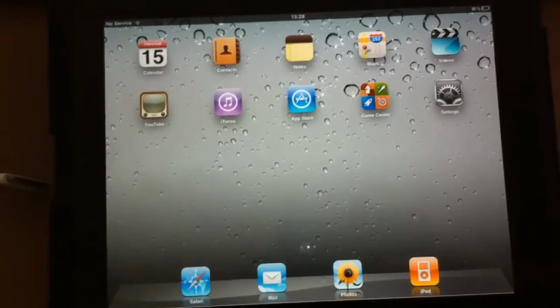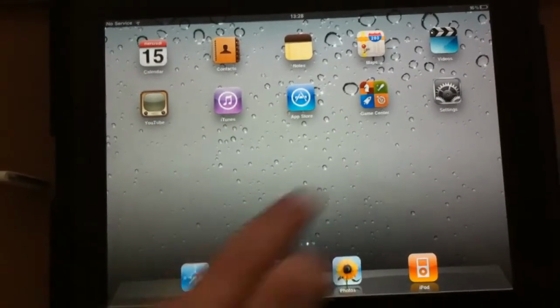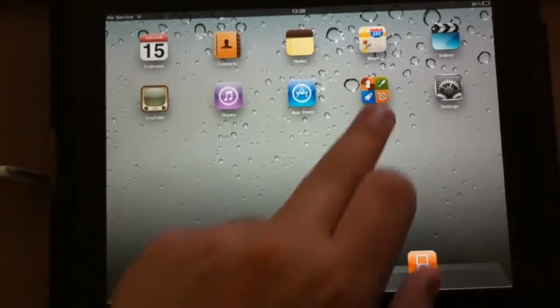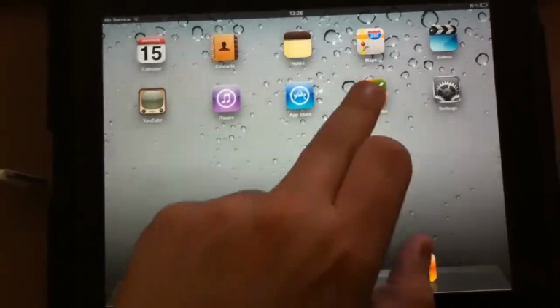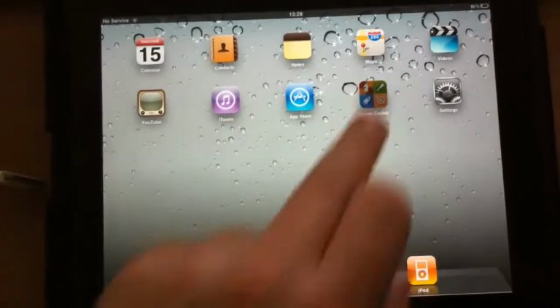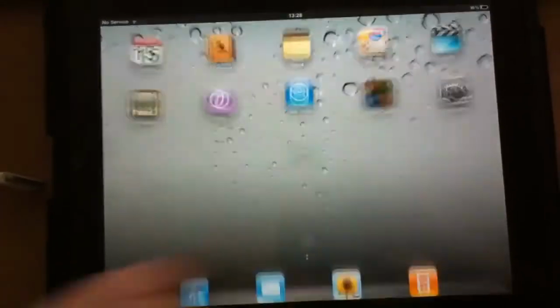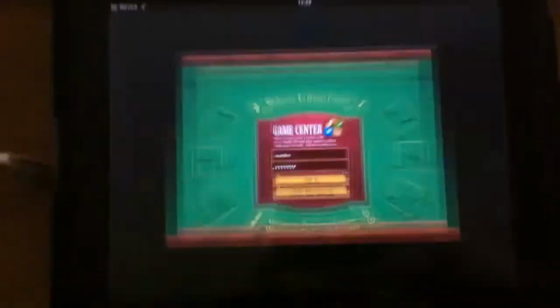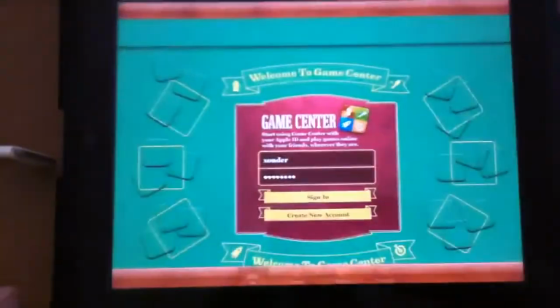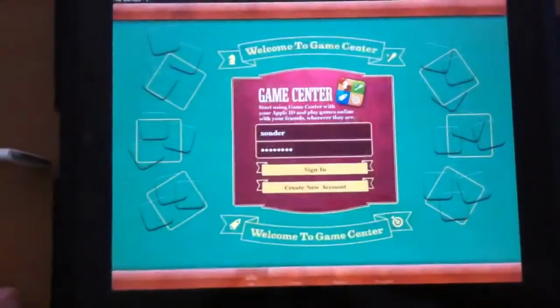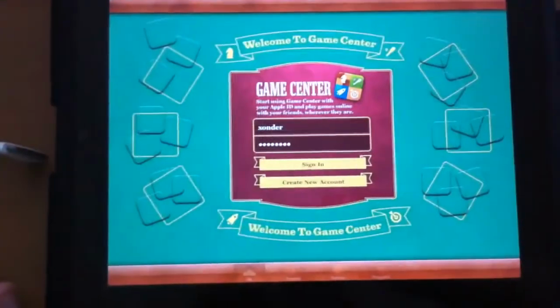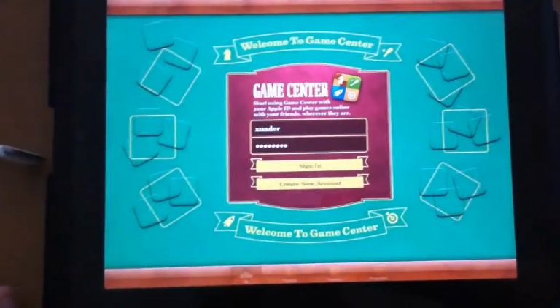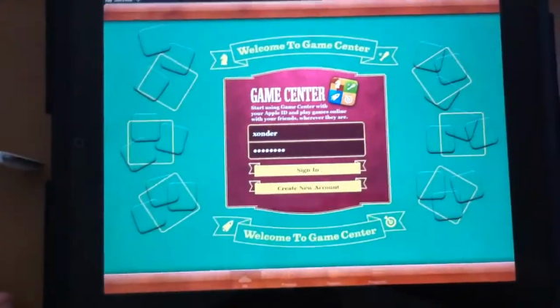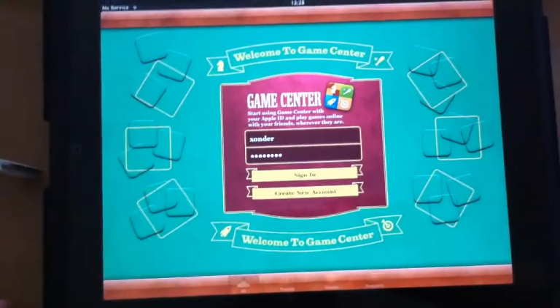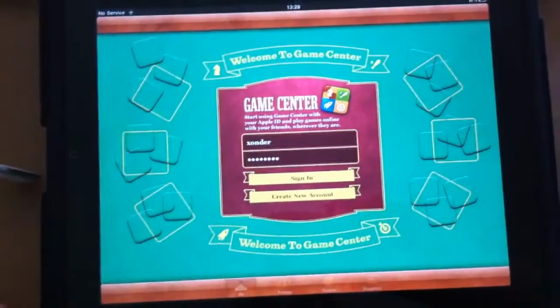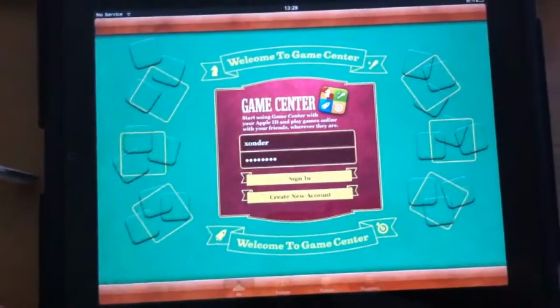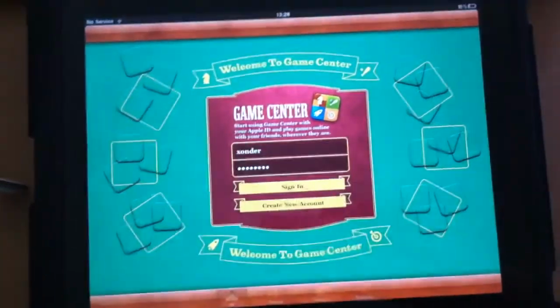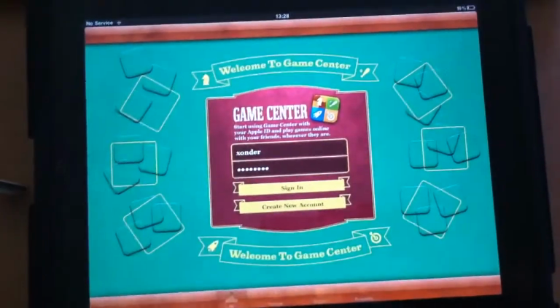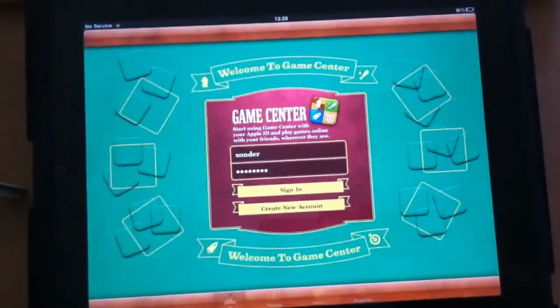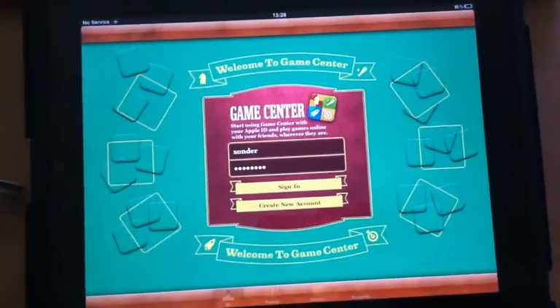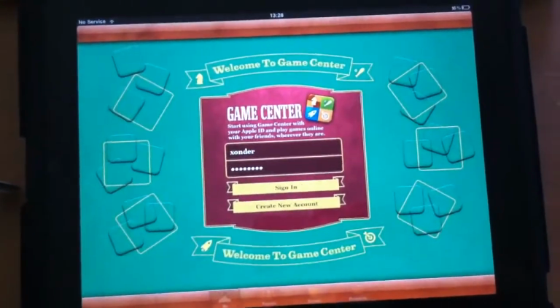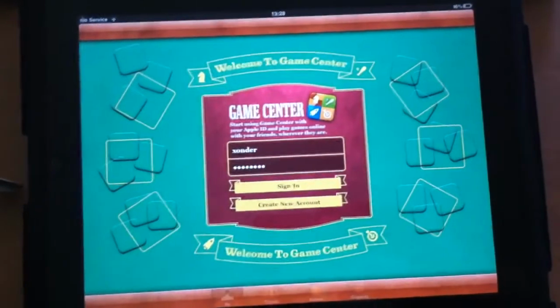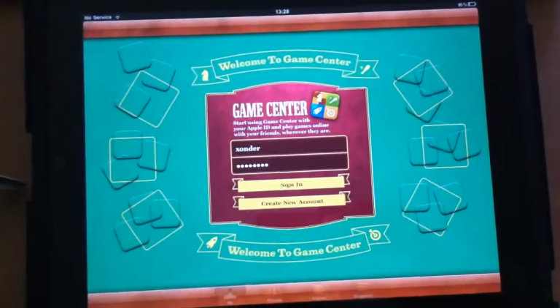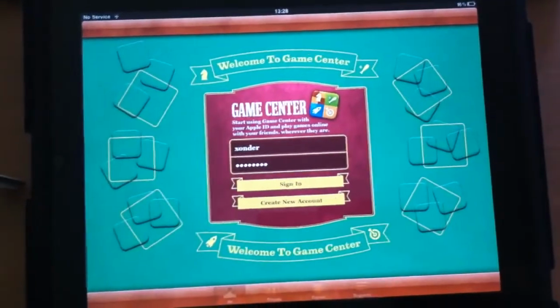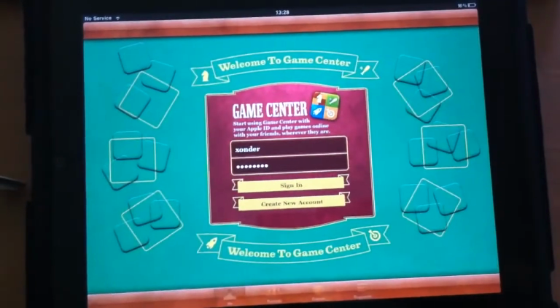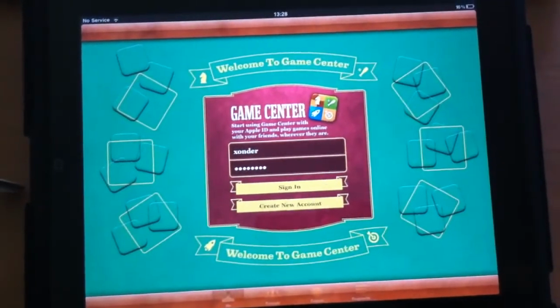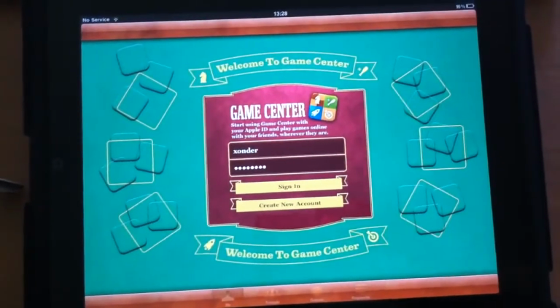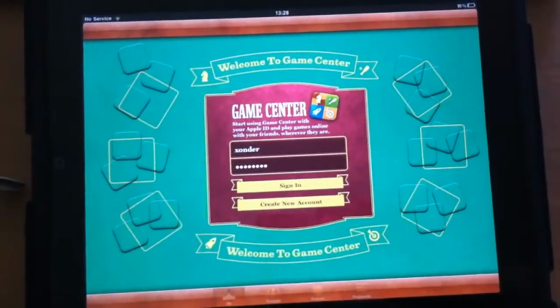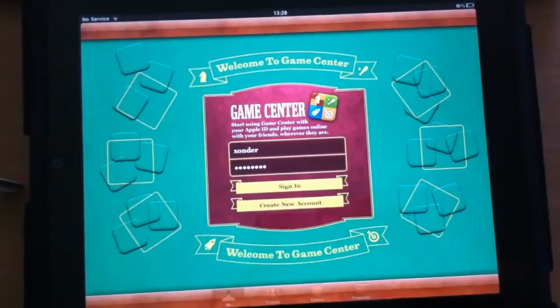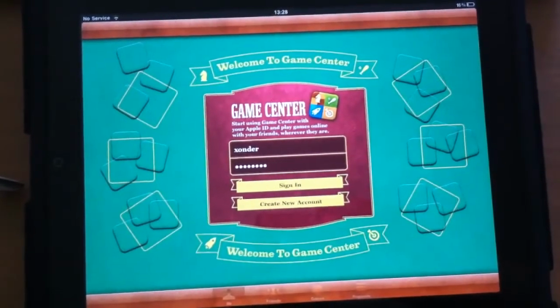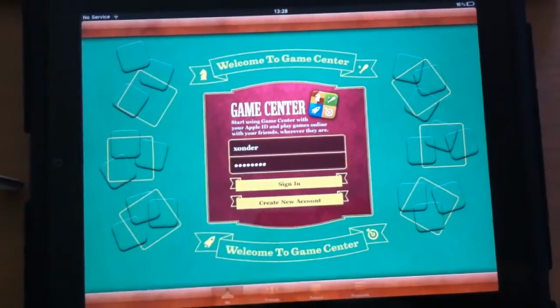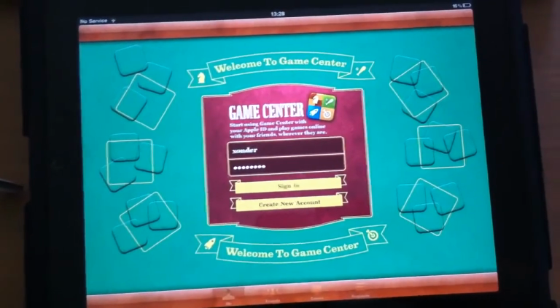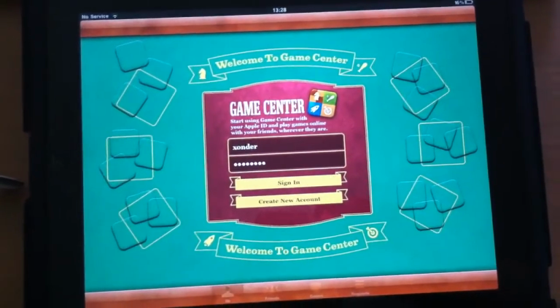There's Game Center. I didn't get around to set it up yet, but it looks like fairly the same thing that you know from the iPhone.